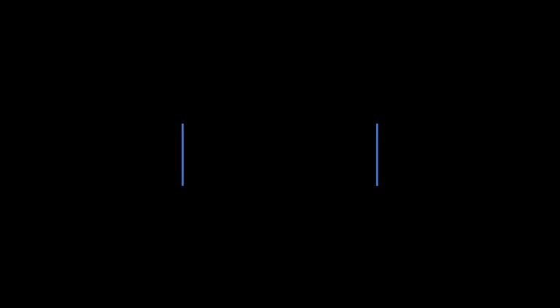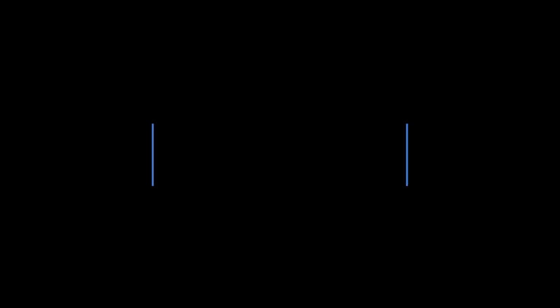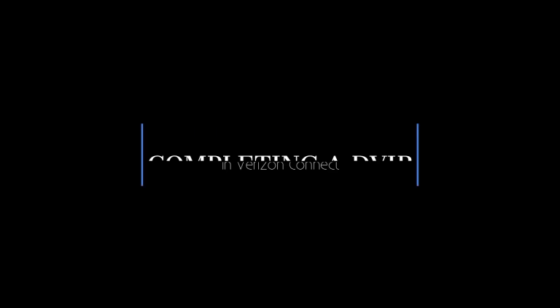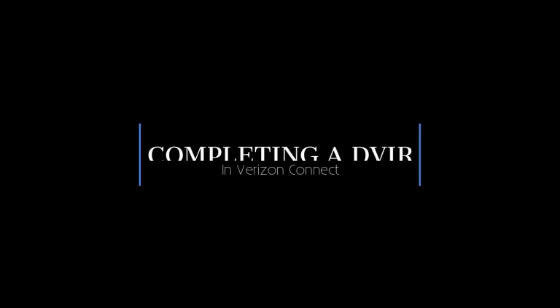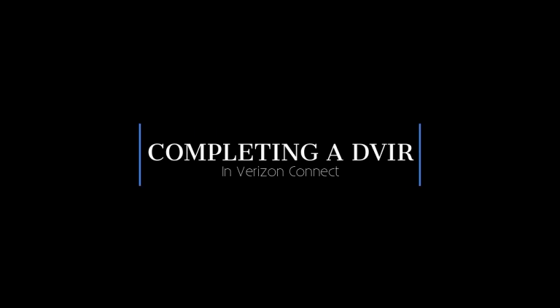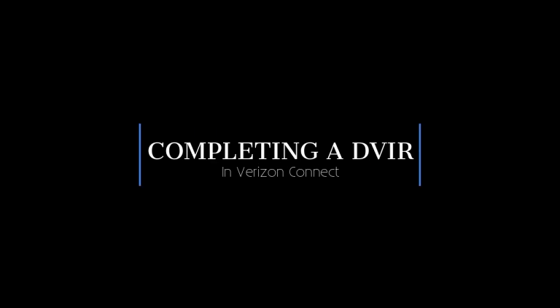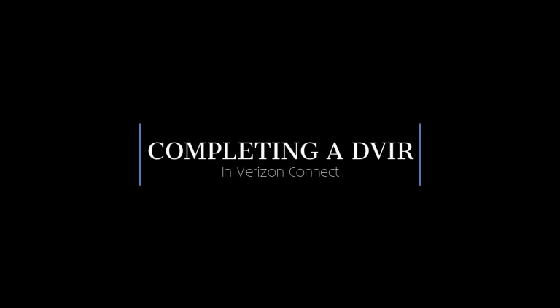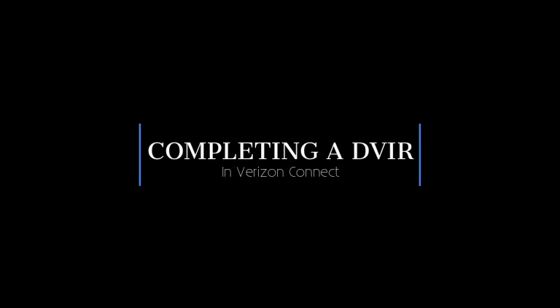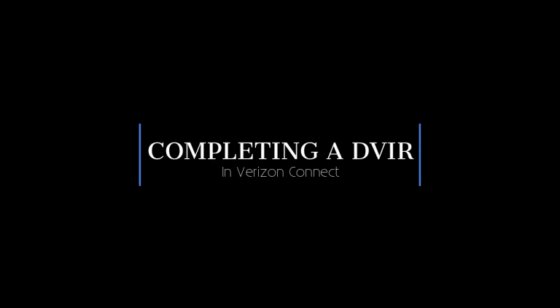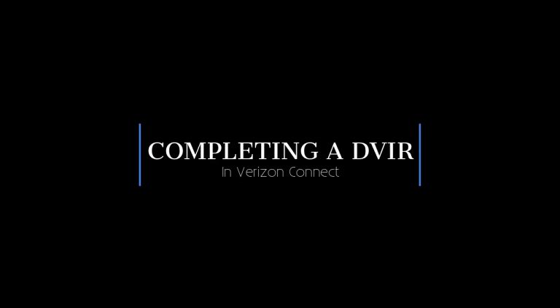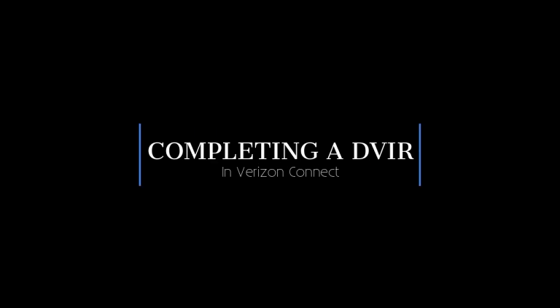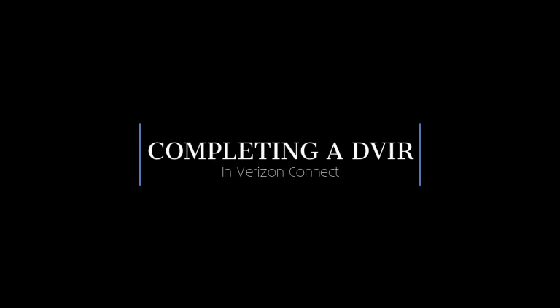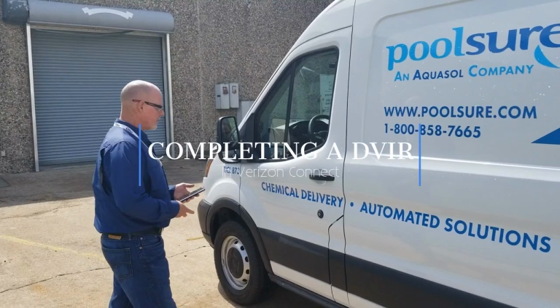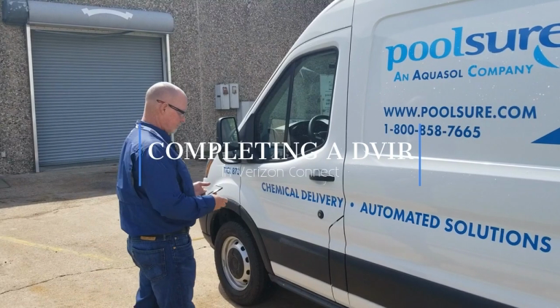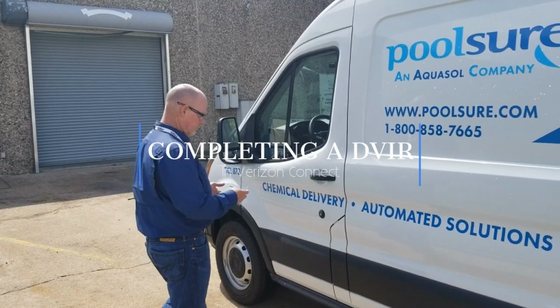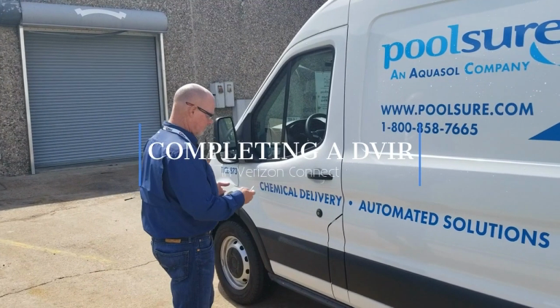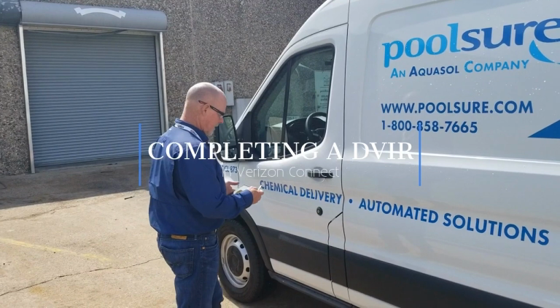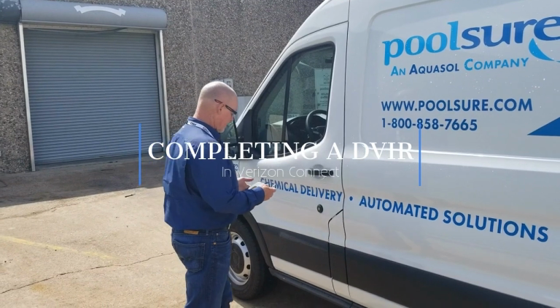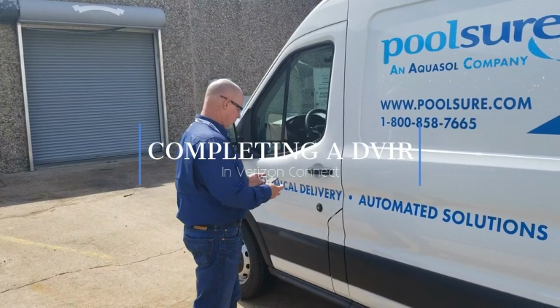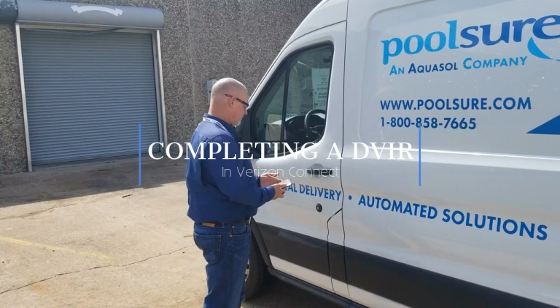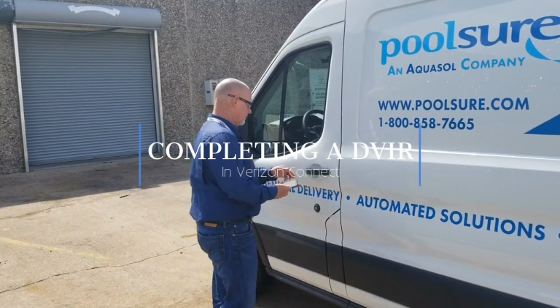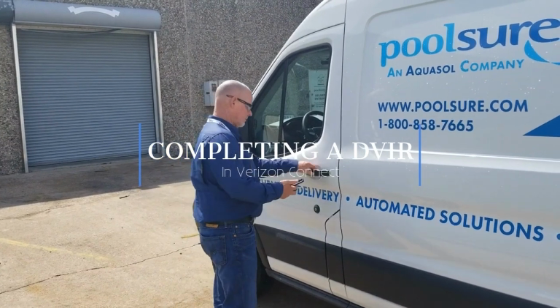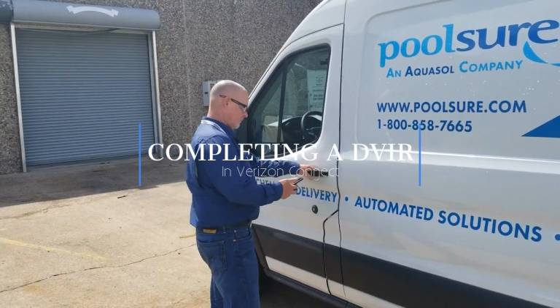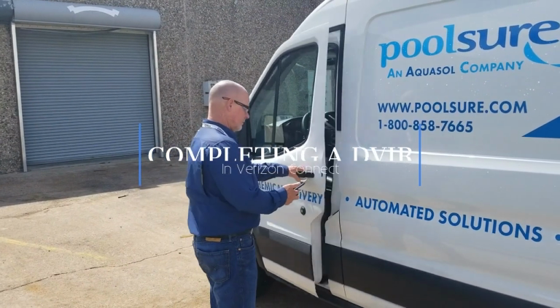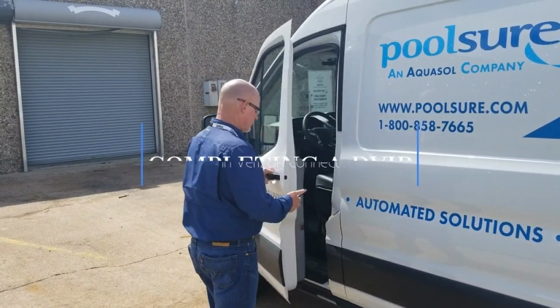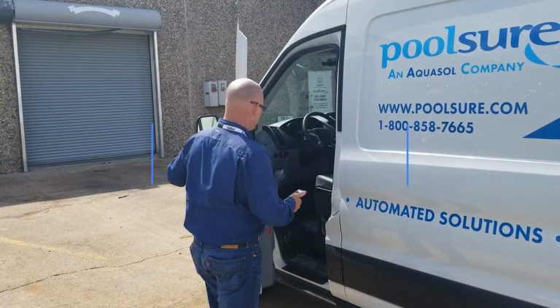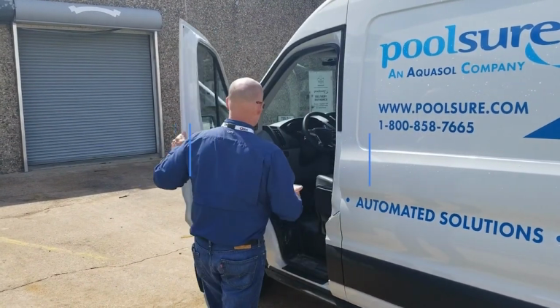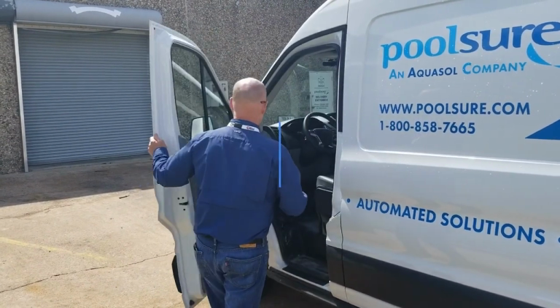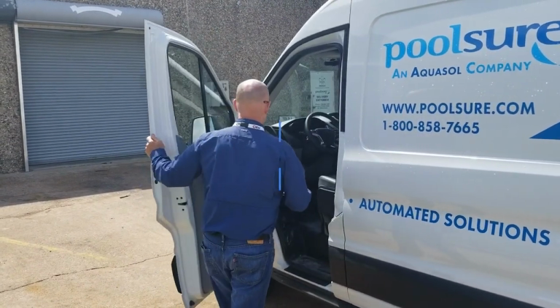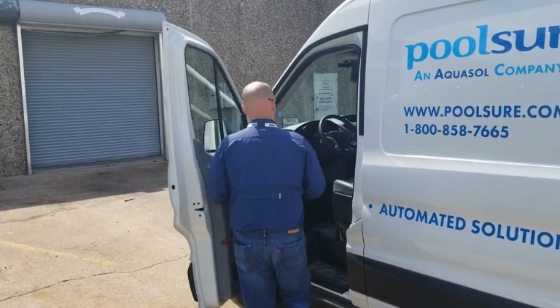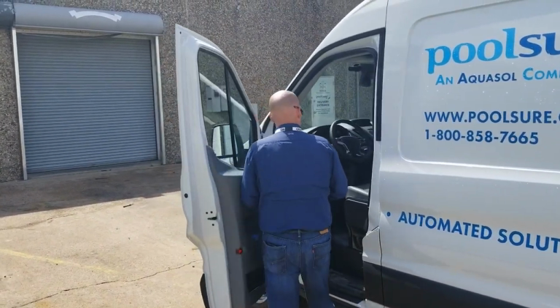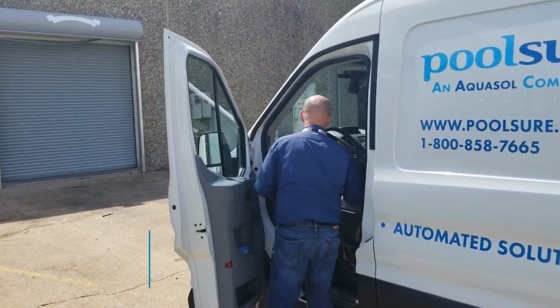Hey, good morning guys. Wanted to speak about what you're watching on this DVI-R of the non-CMV.